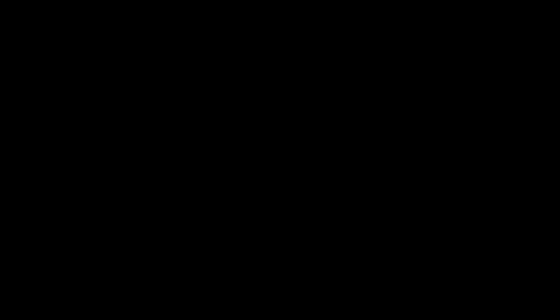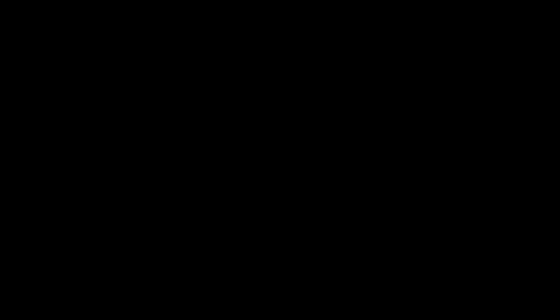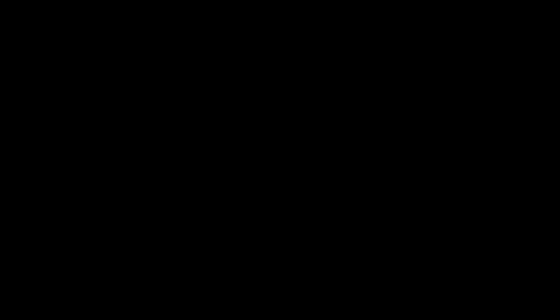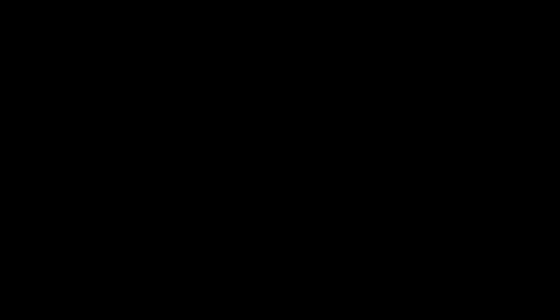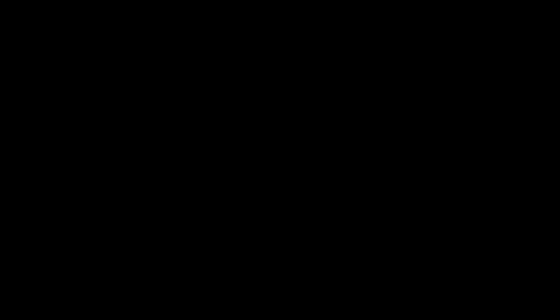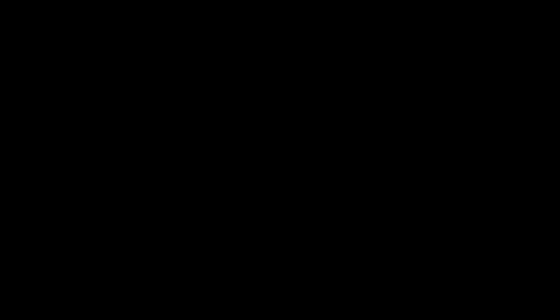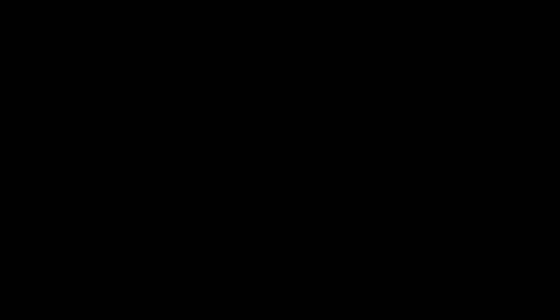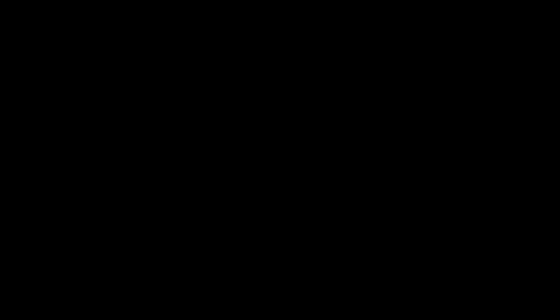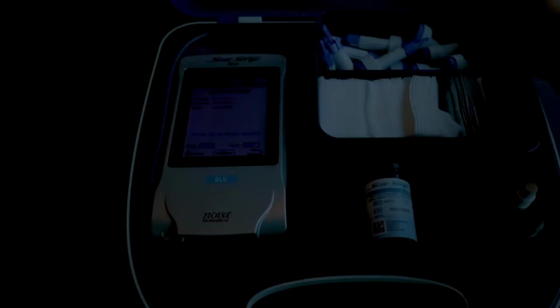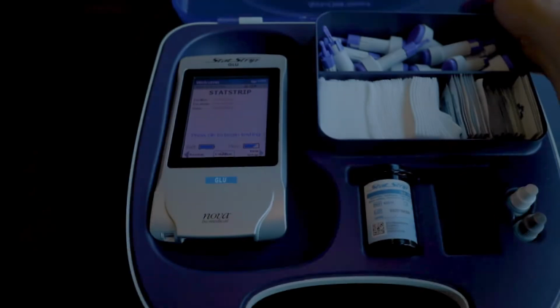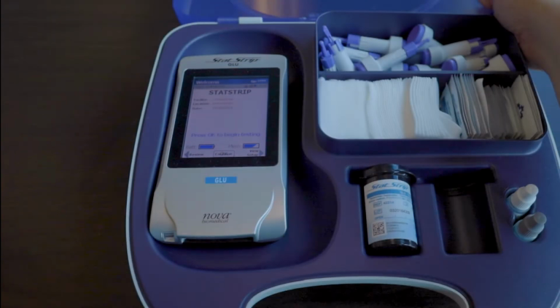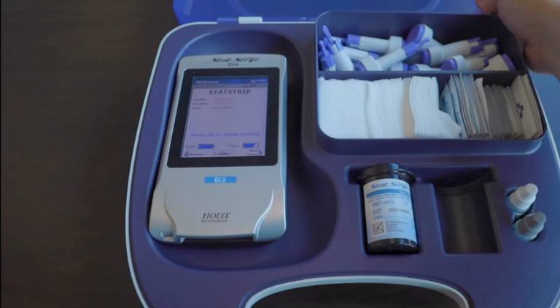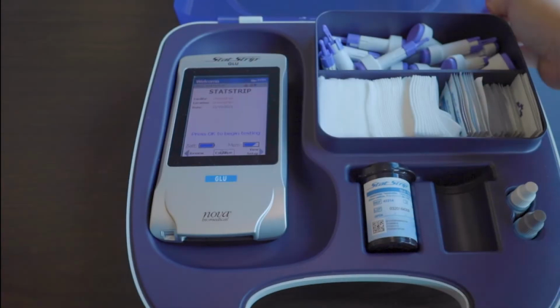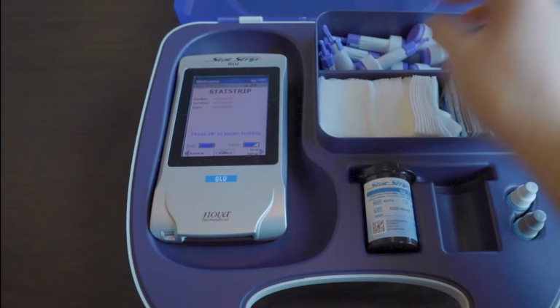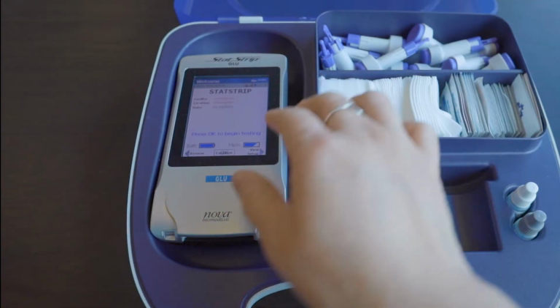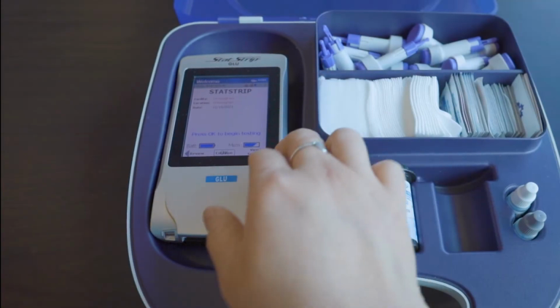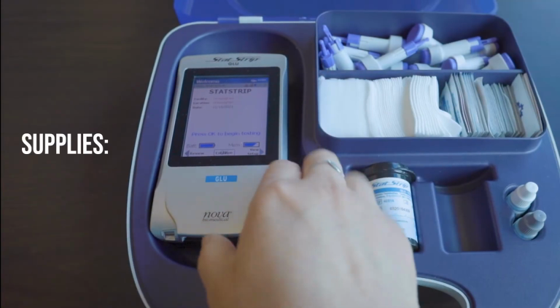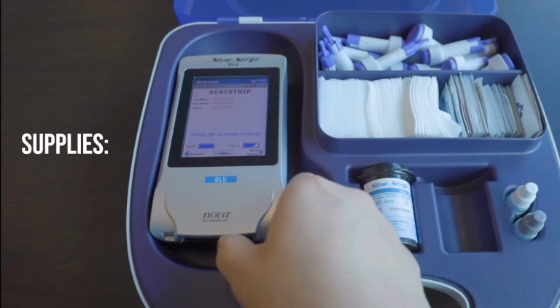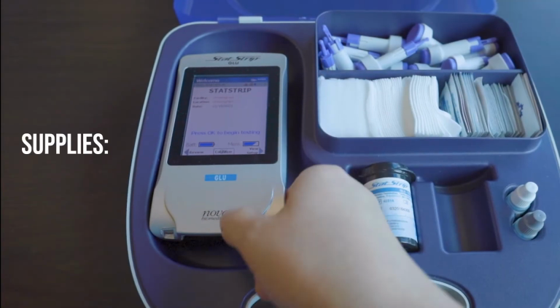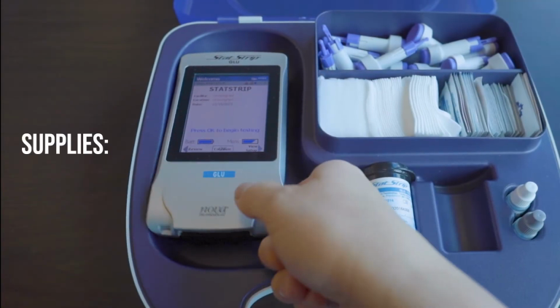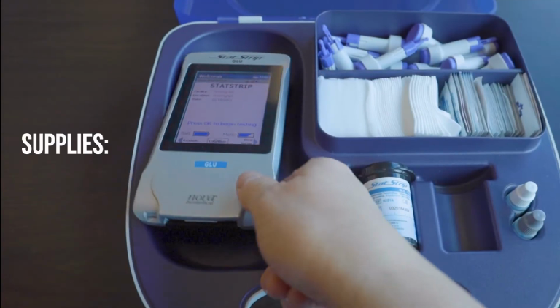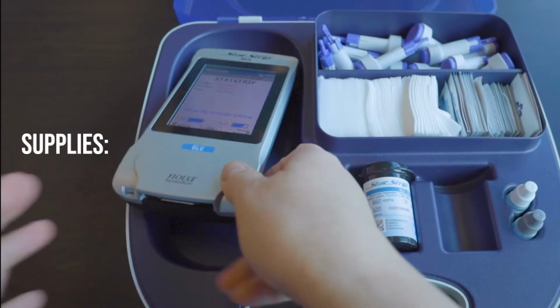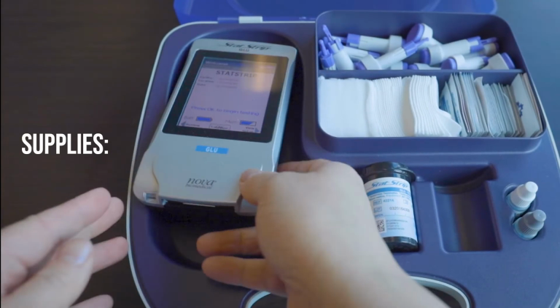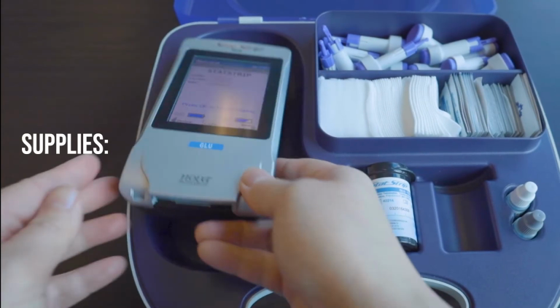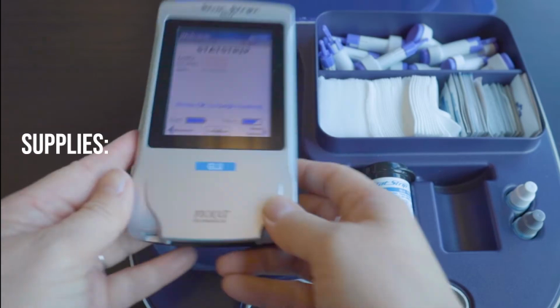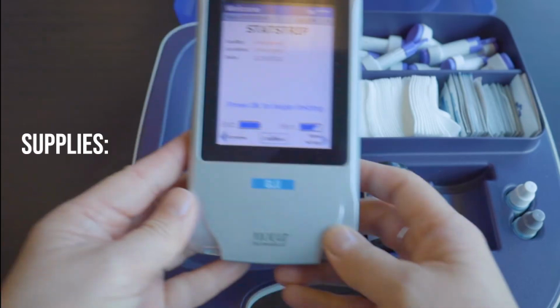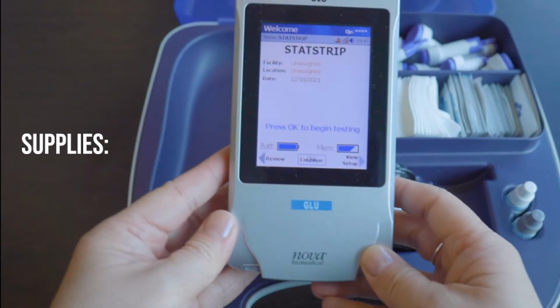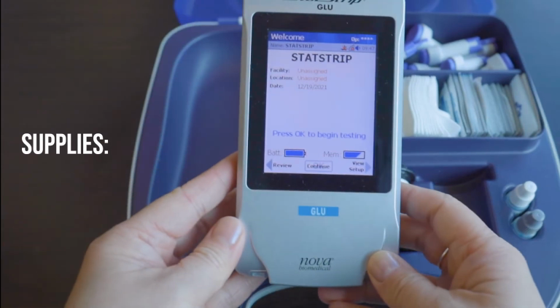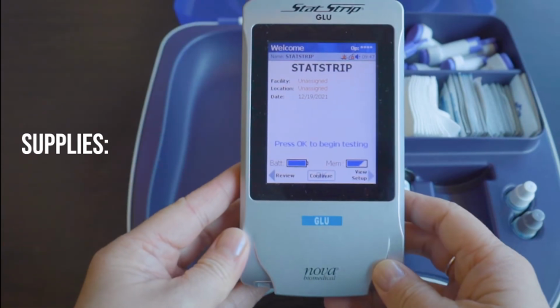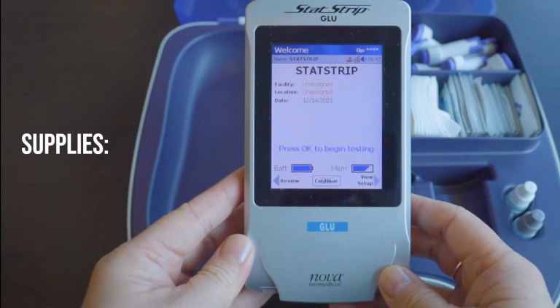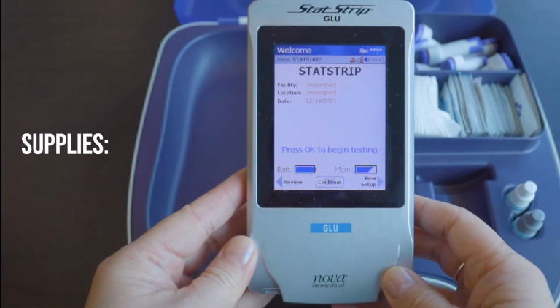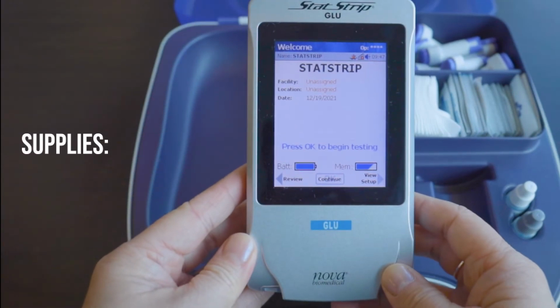Hello everyone! Today we will check our blood glucose using the STAT strip glucometer.